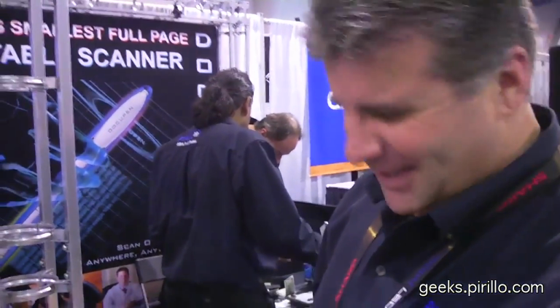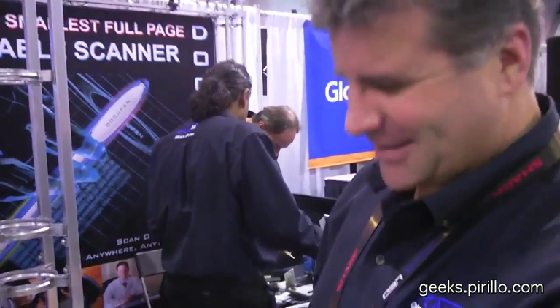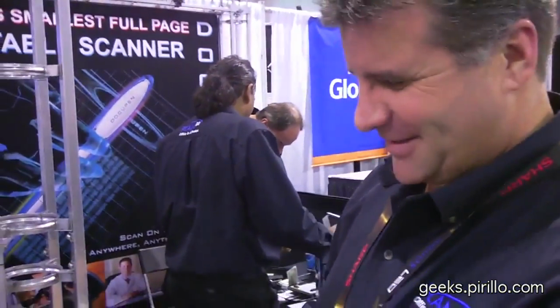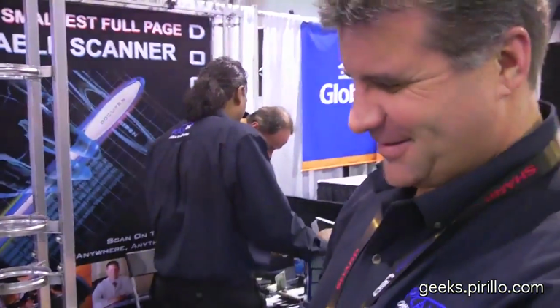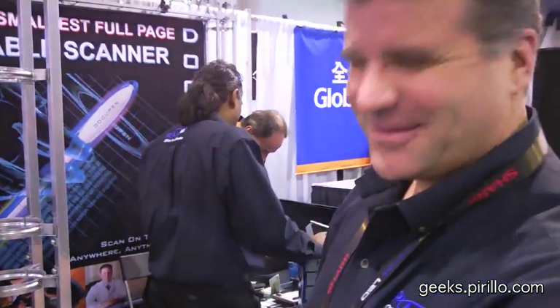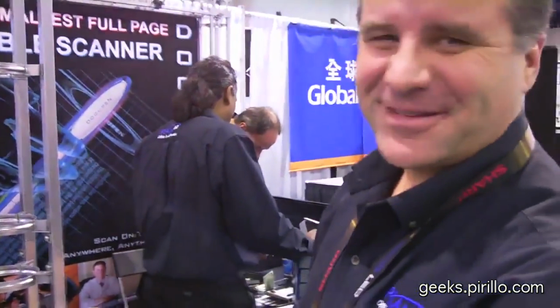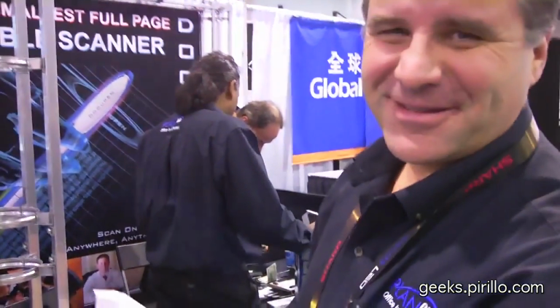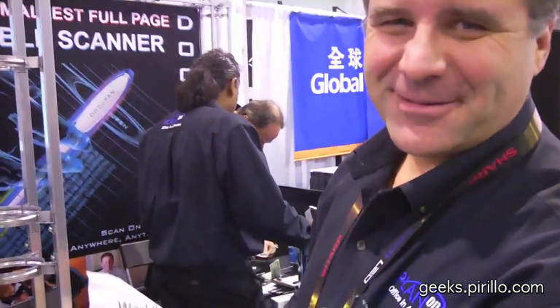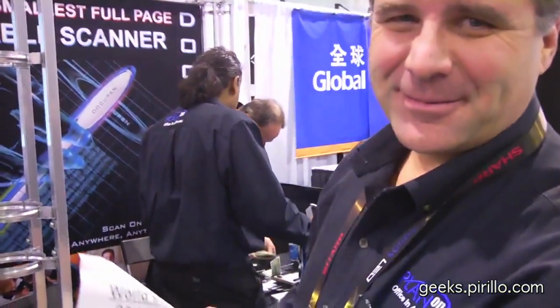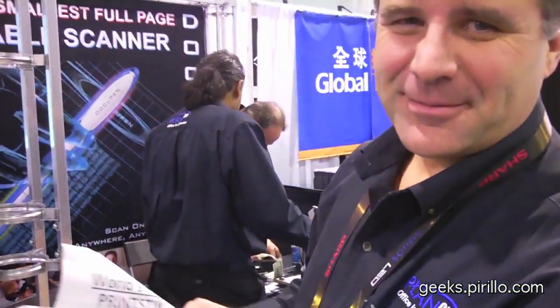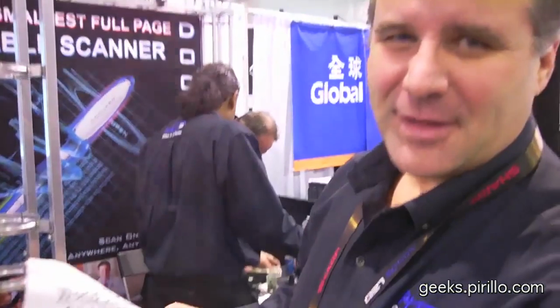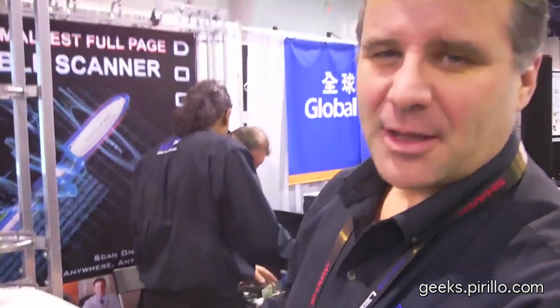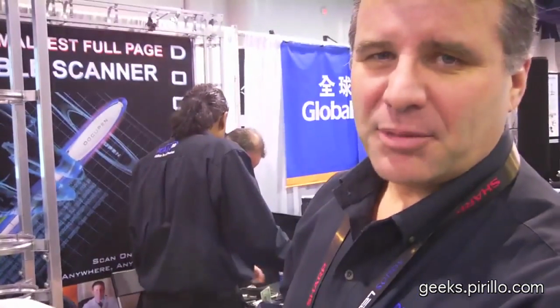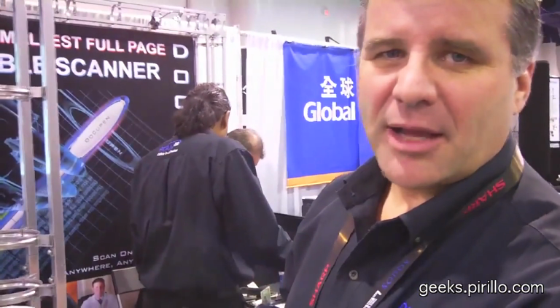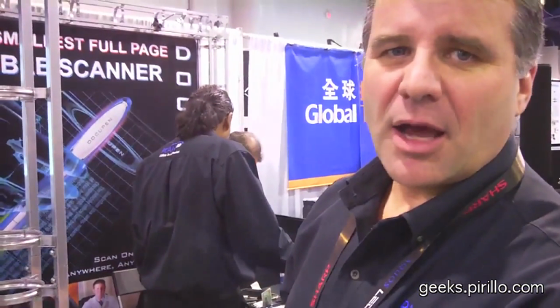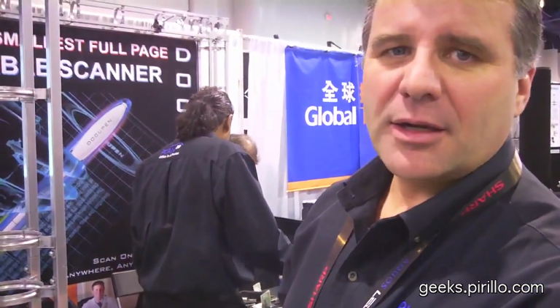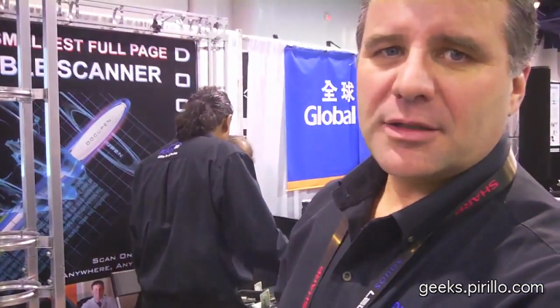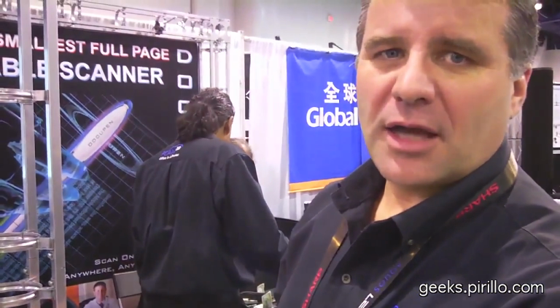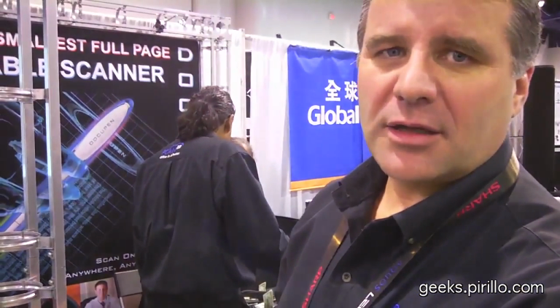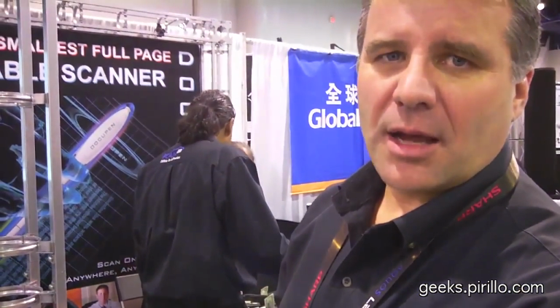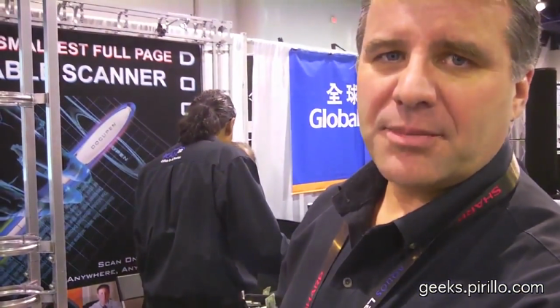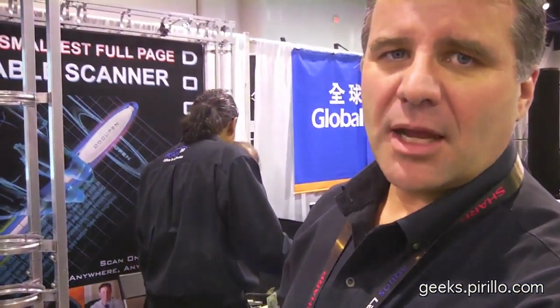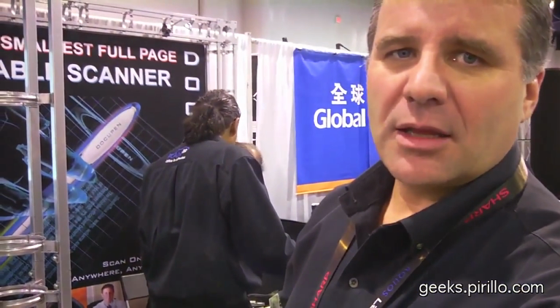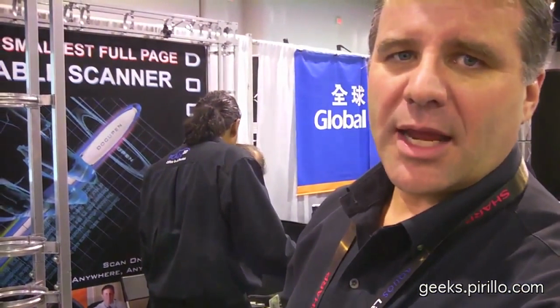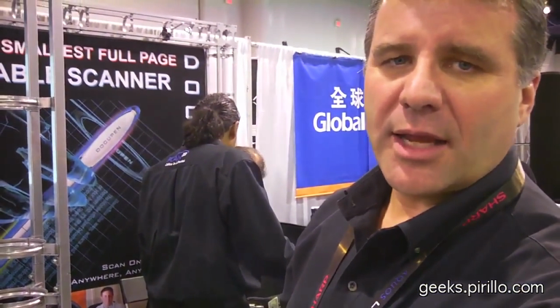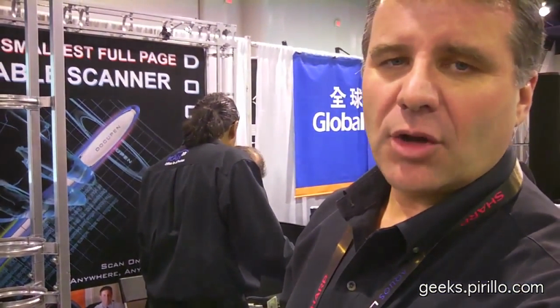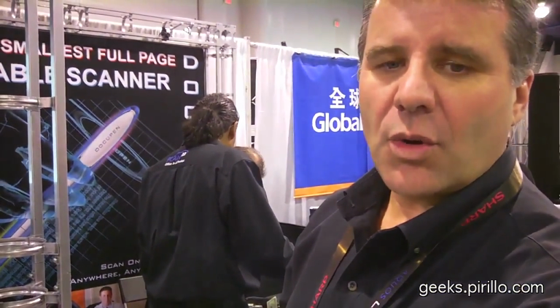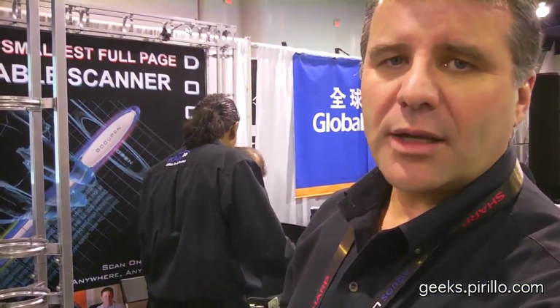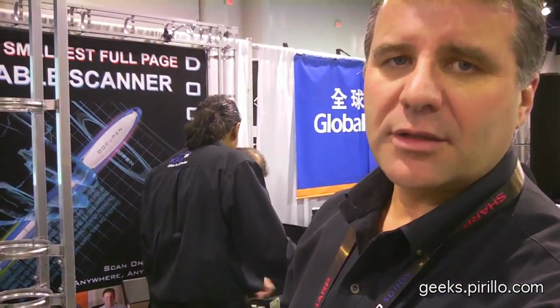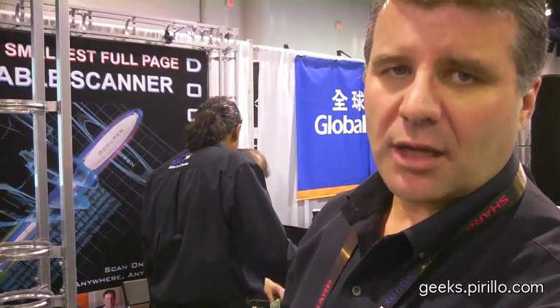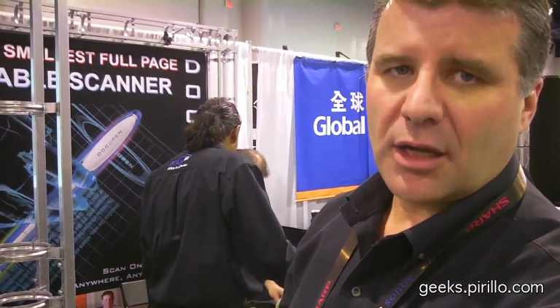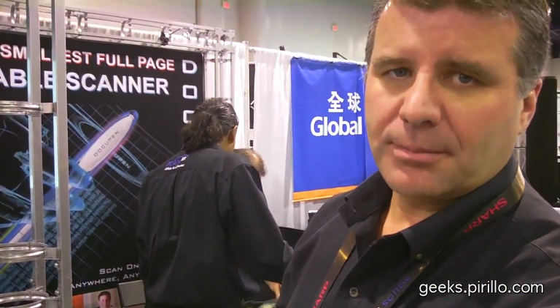The website is Planon.com — P-L-A-N-O-N dot com.